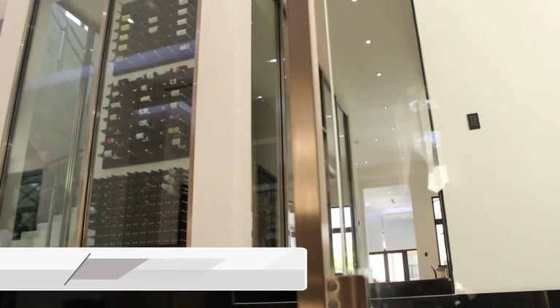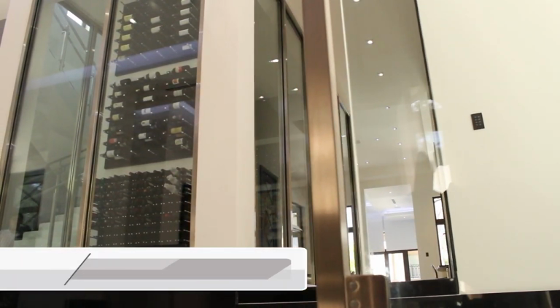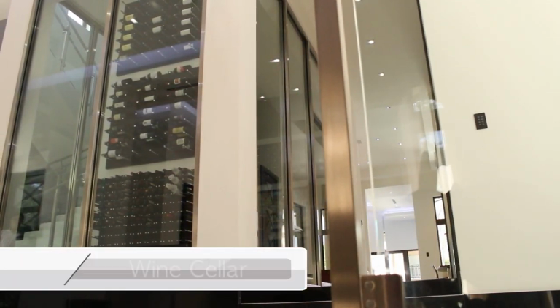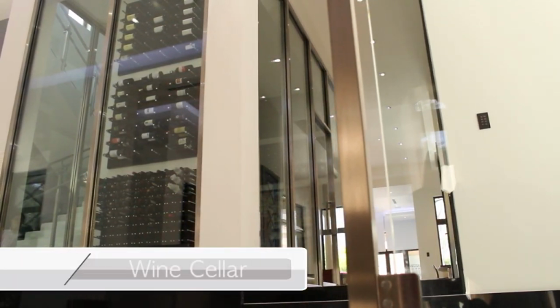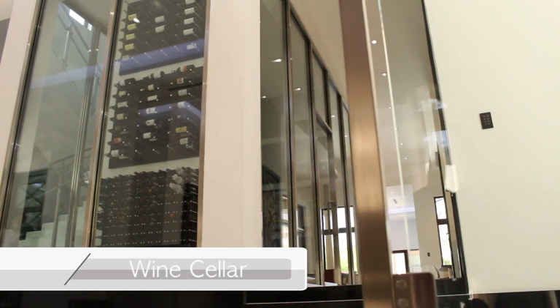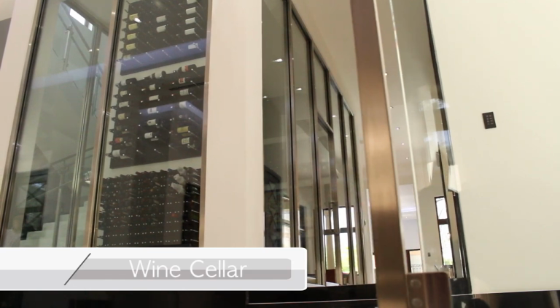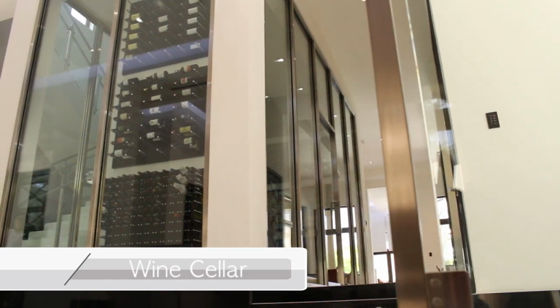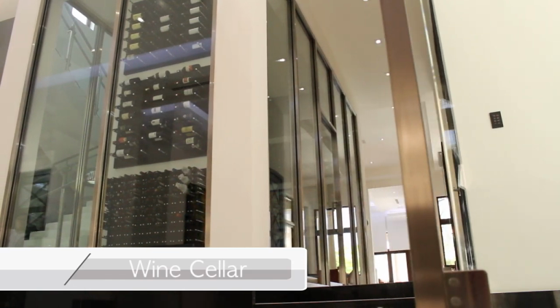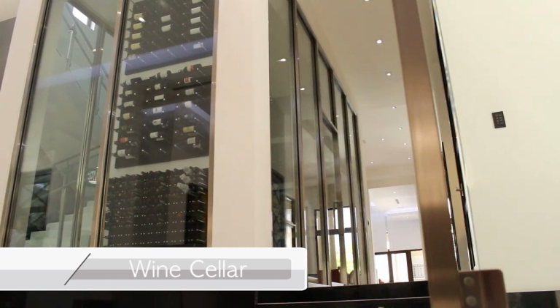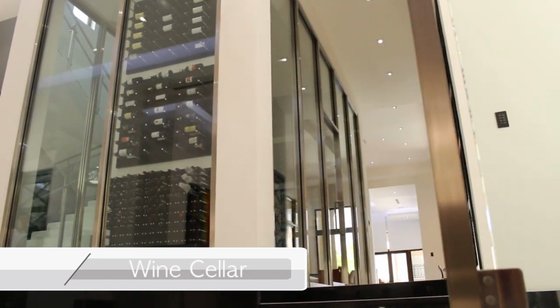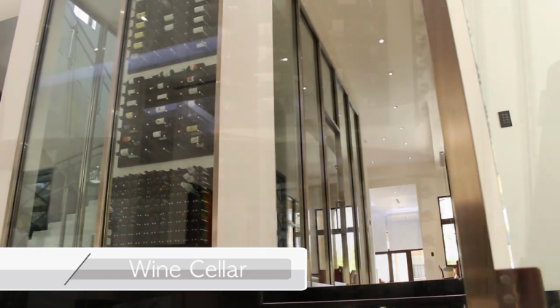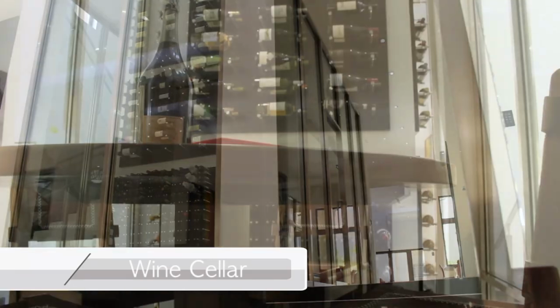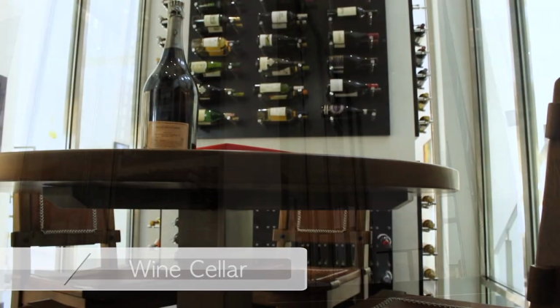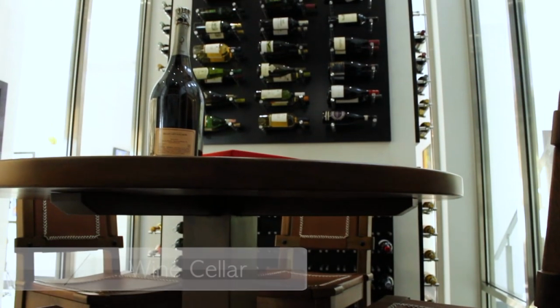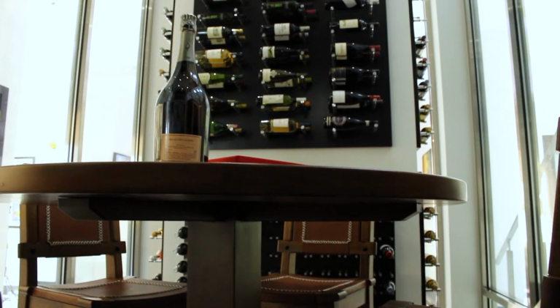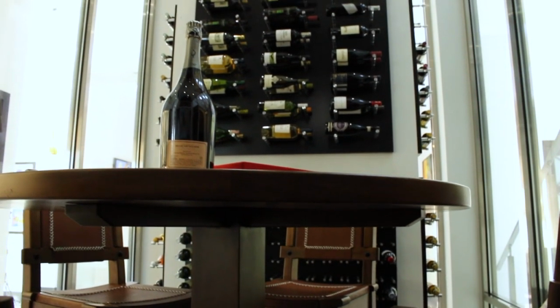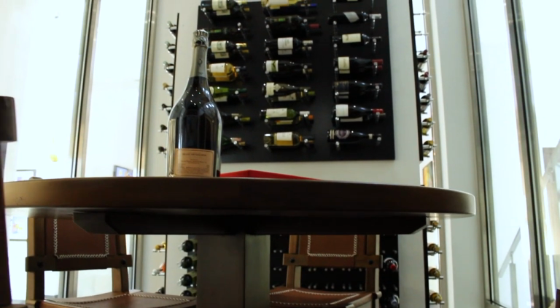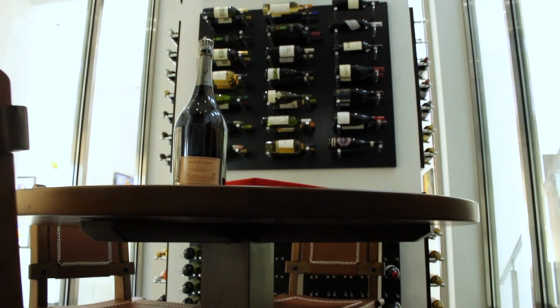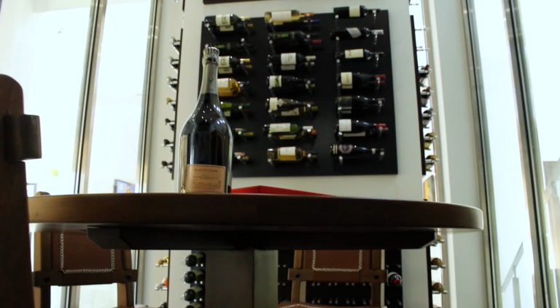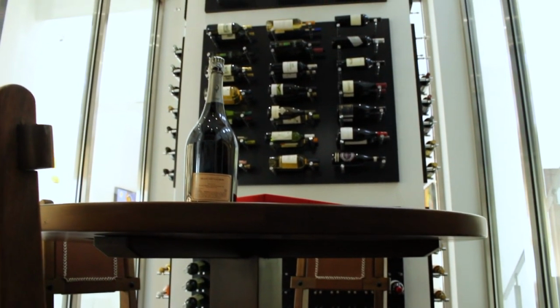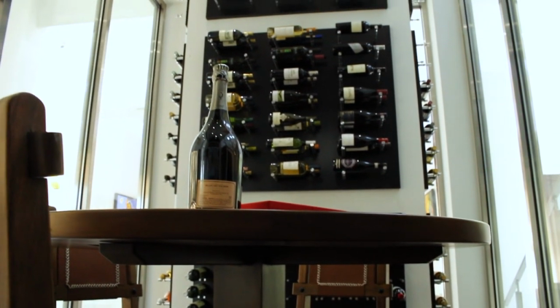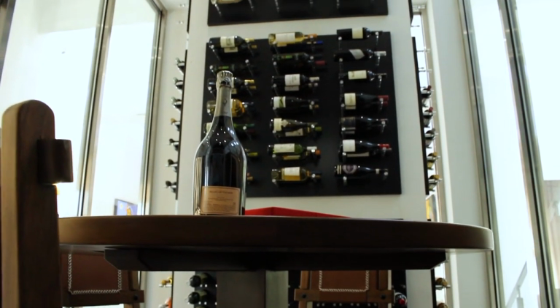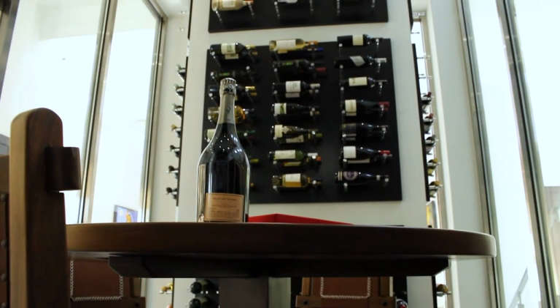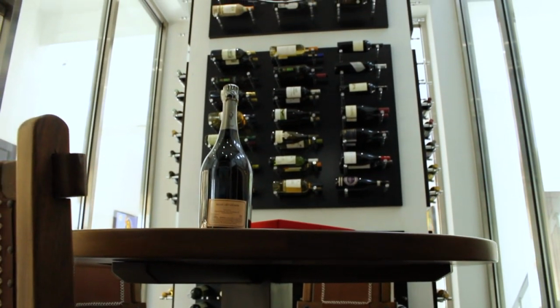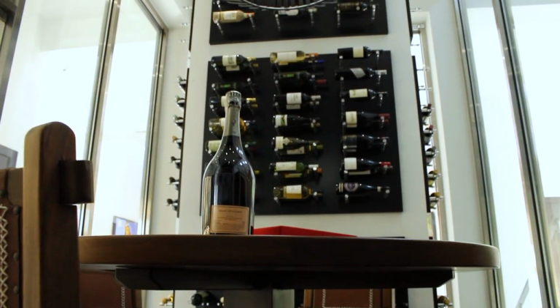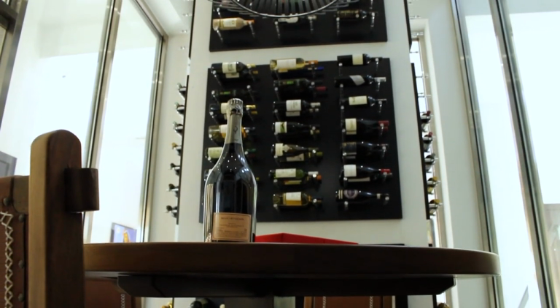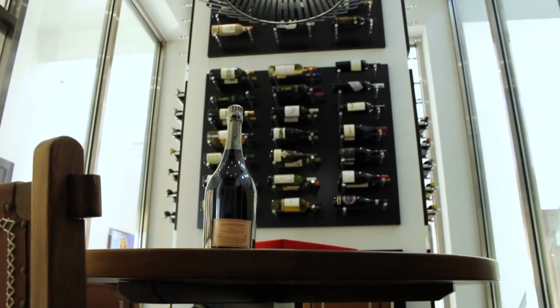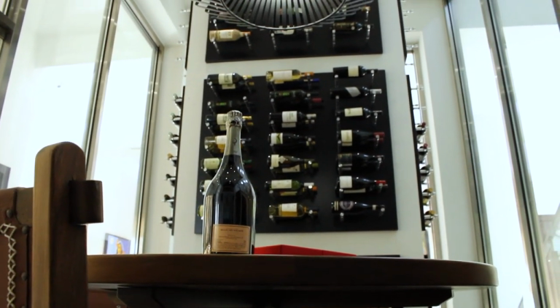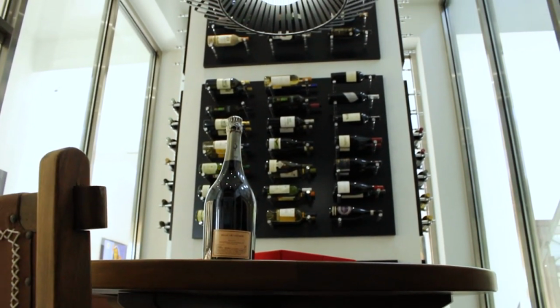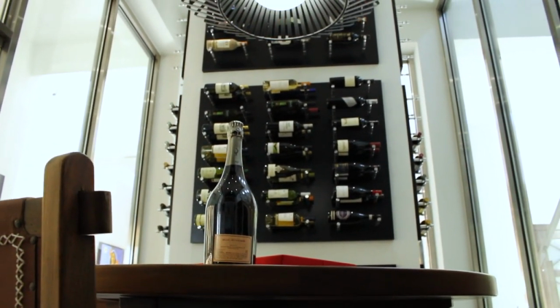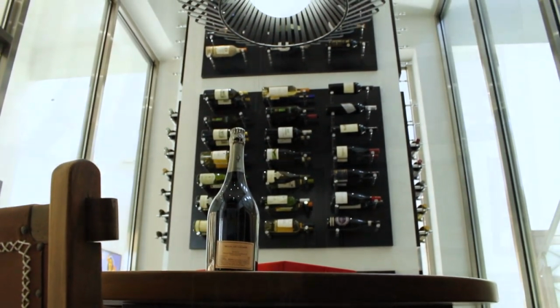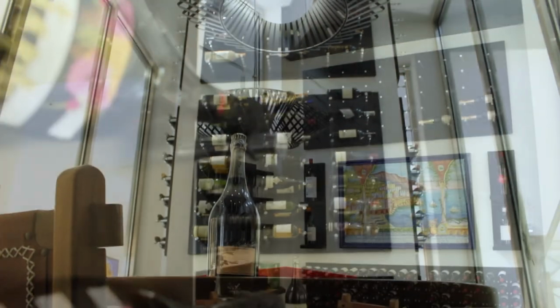This floor-to-ceiling, double glass, 1,200-bottle temperature-controlled wine cellar has sitting room for 6.